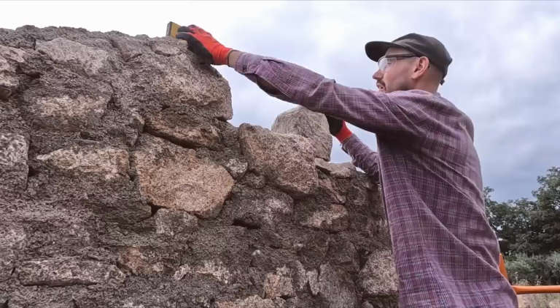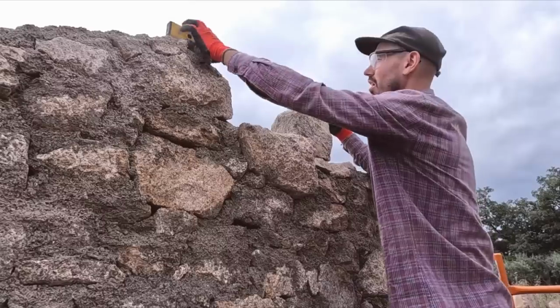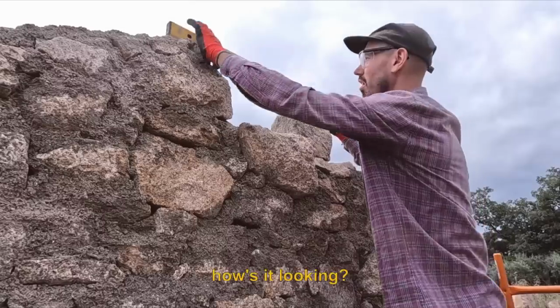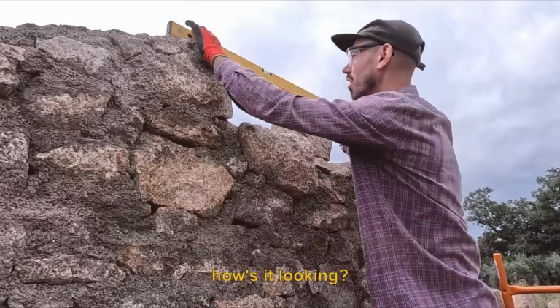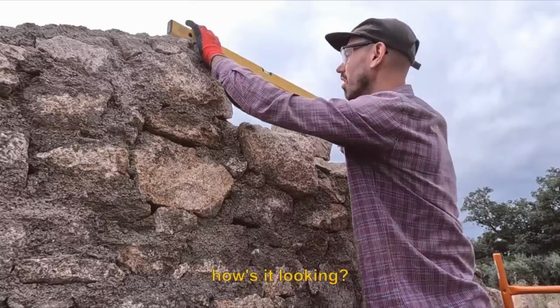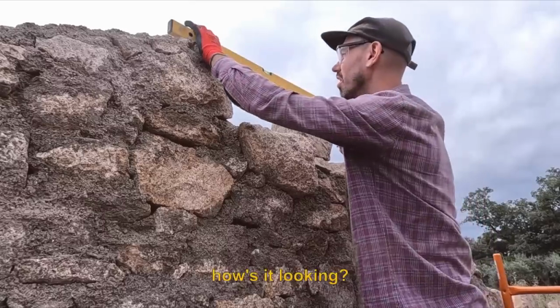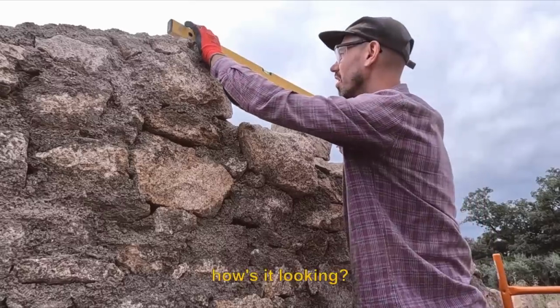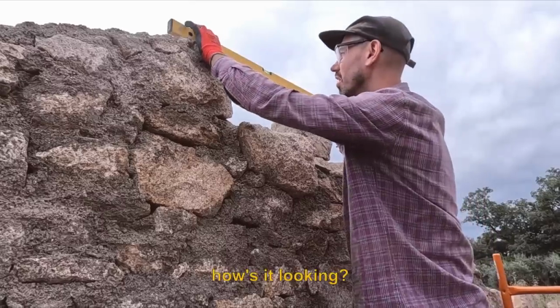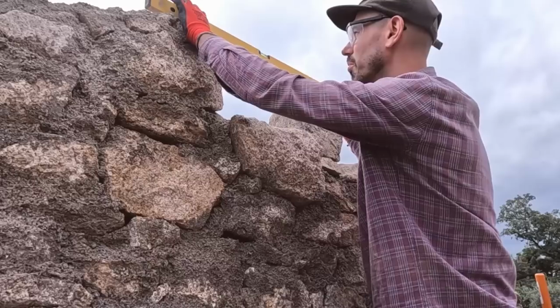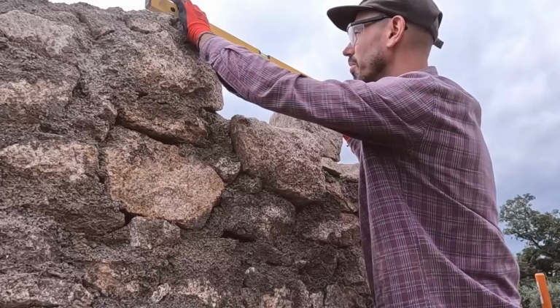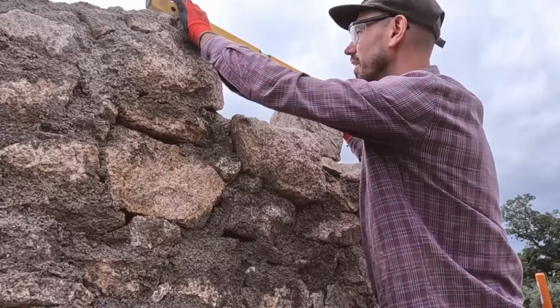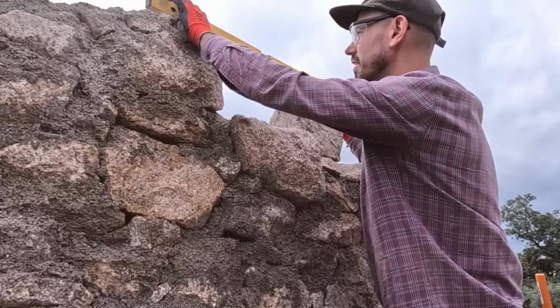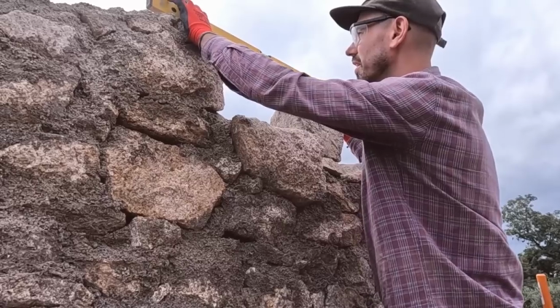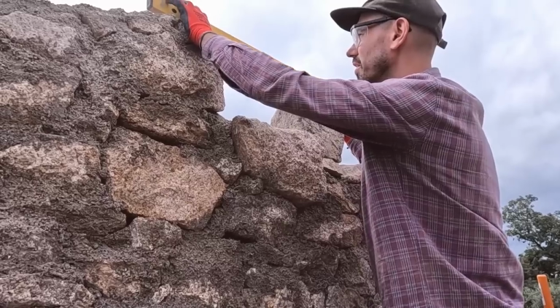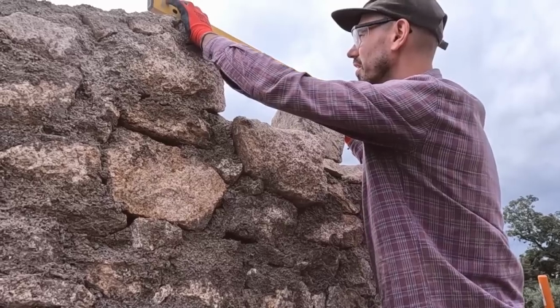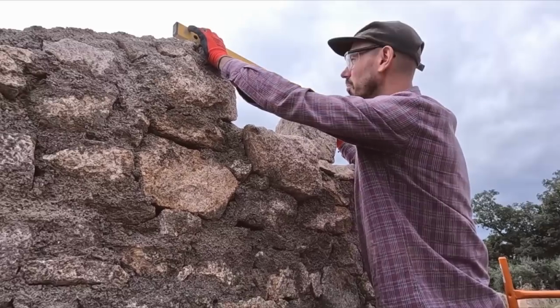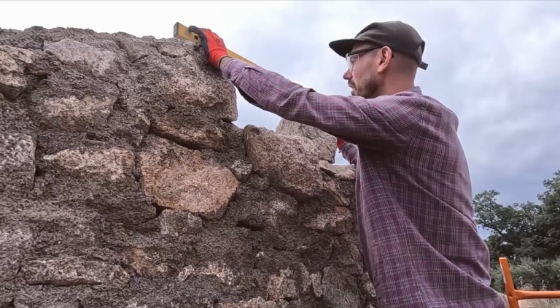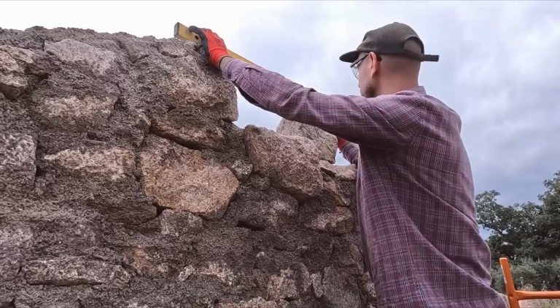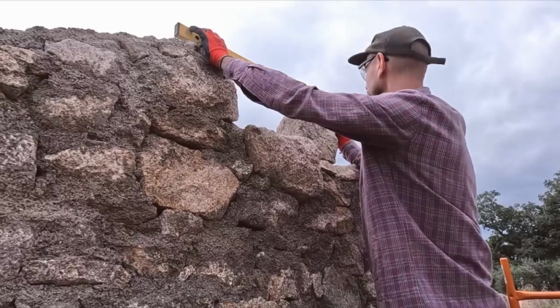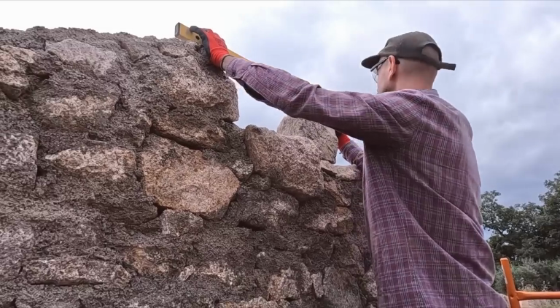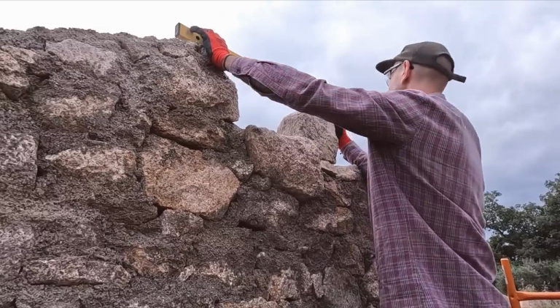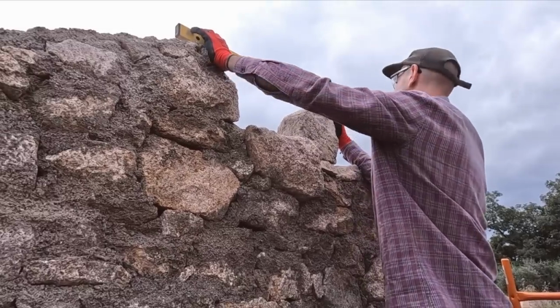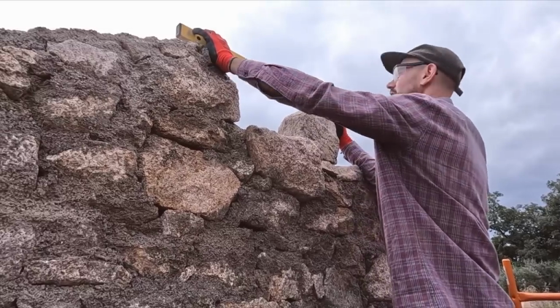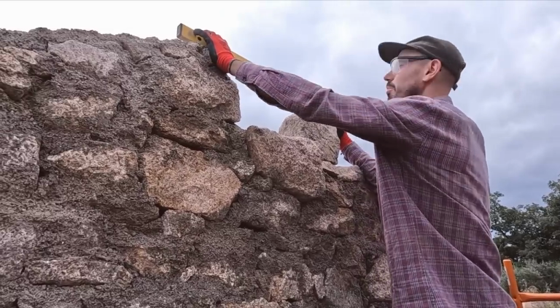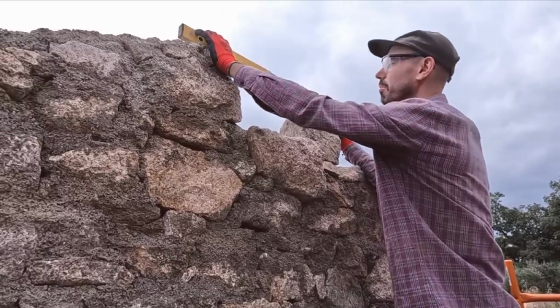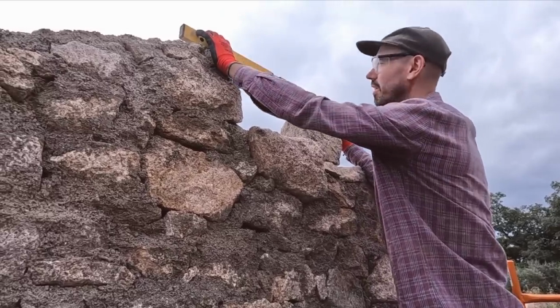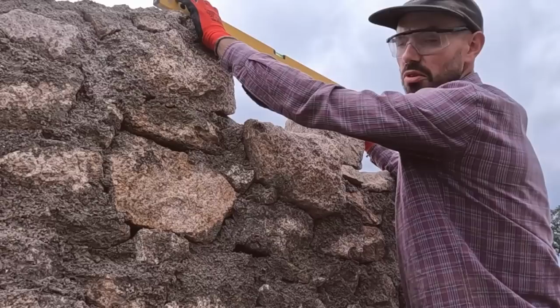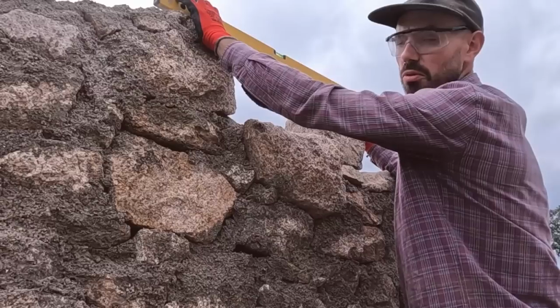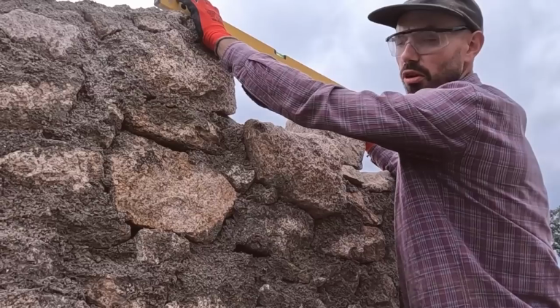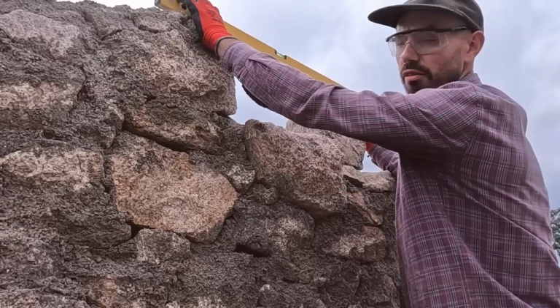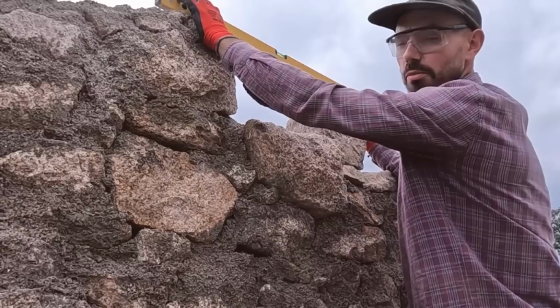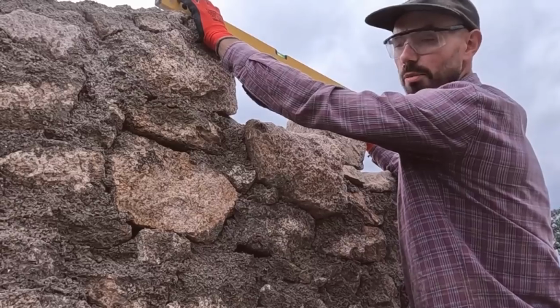How's it looking? Pretty good — might need to notch off a tiny bit but all gravy baby.